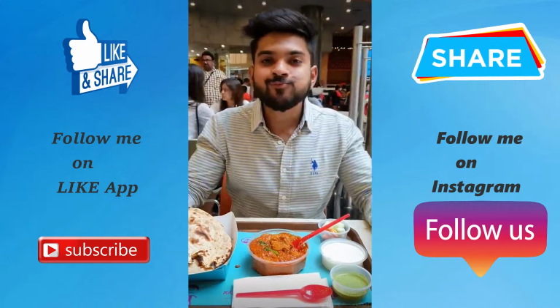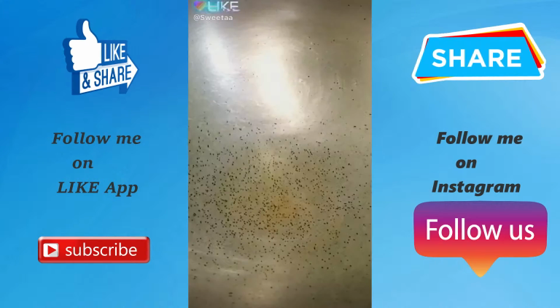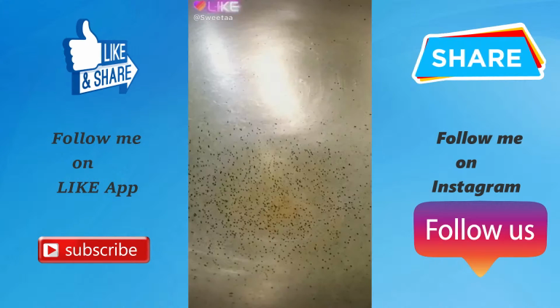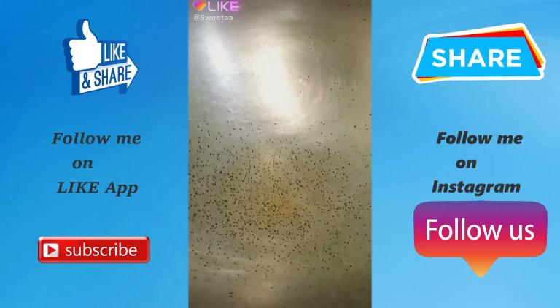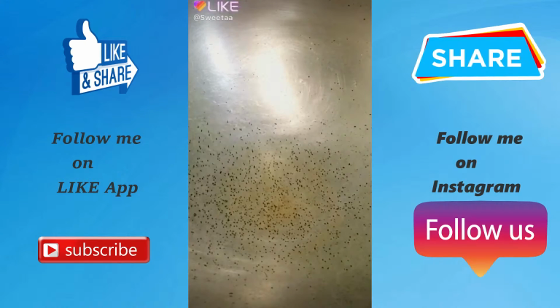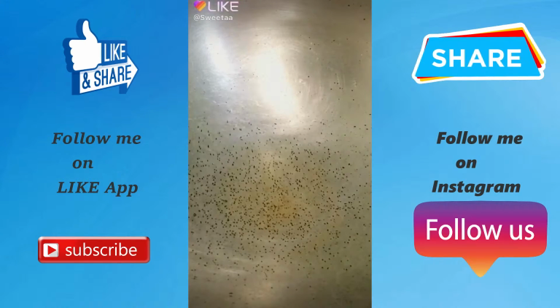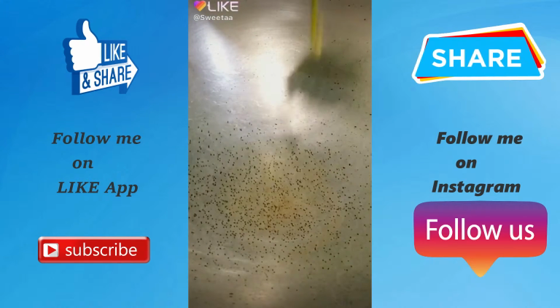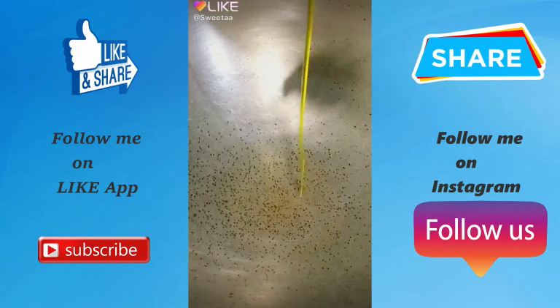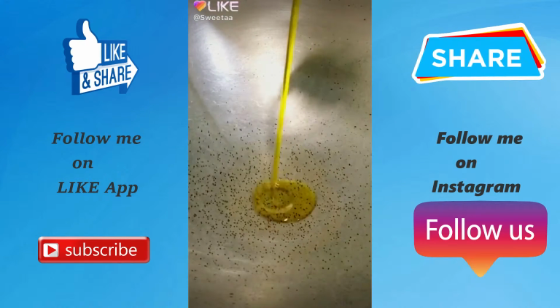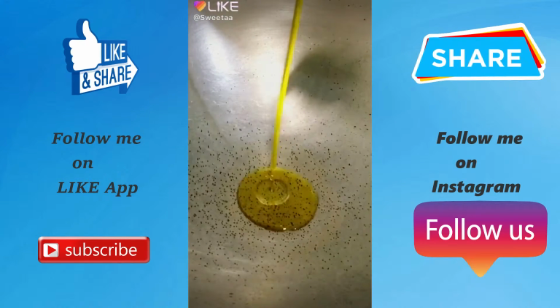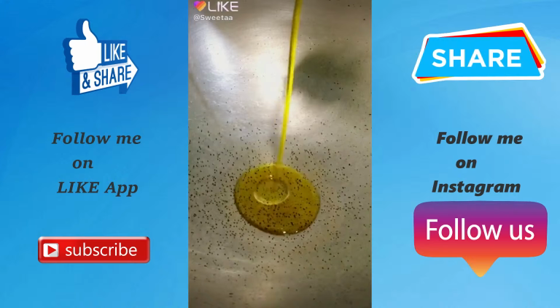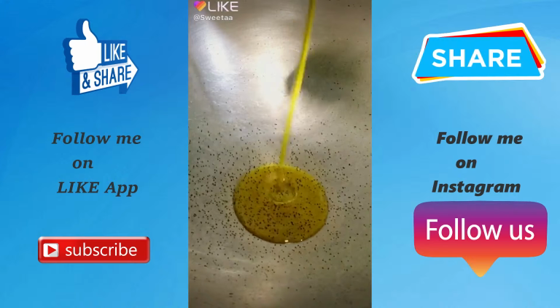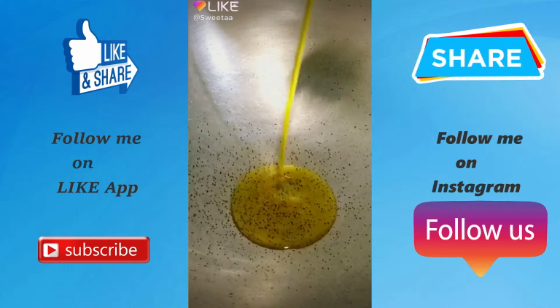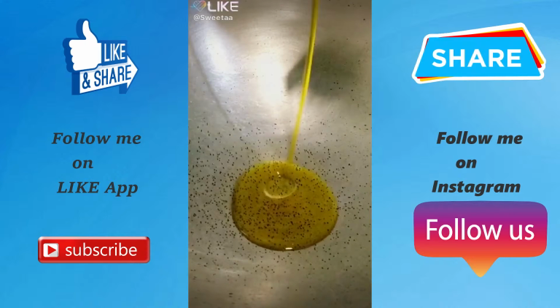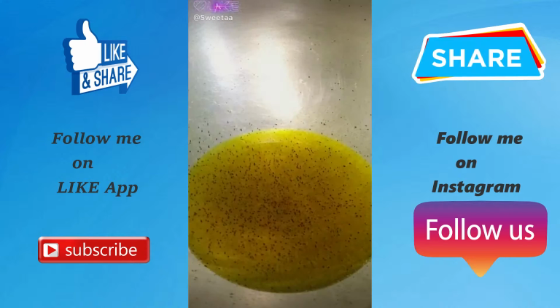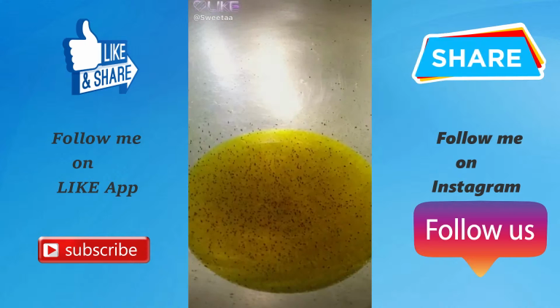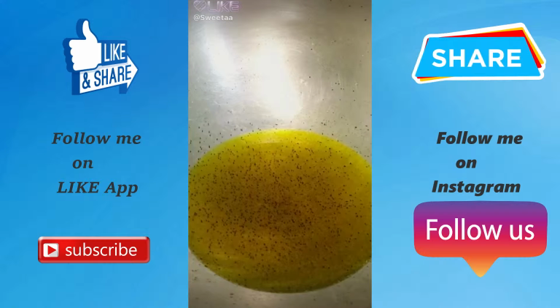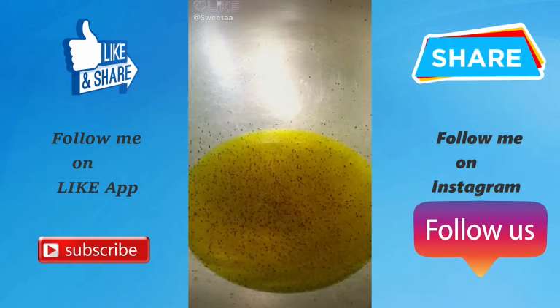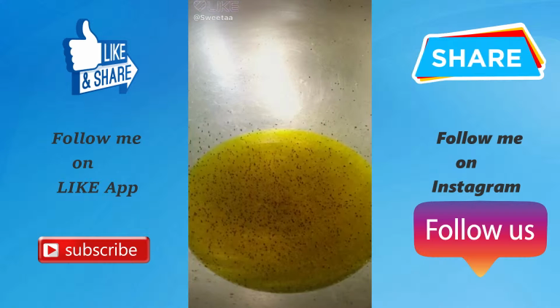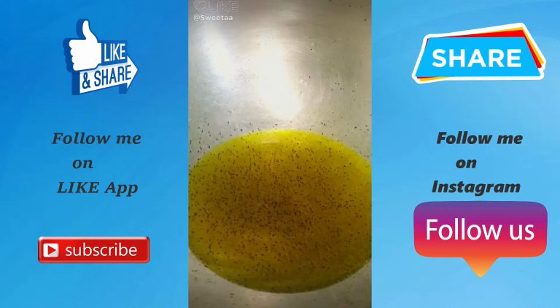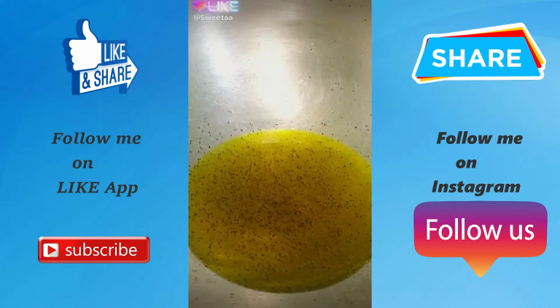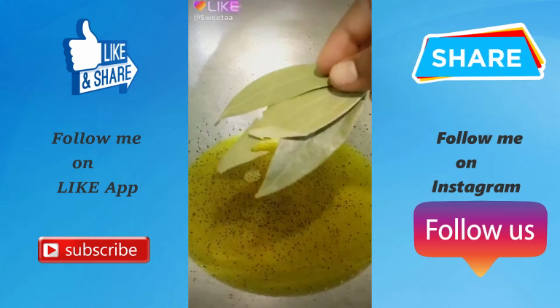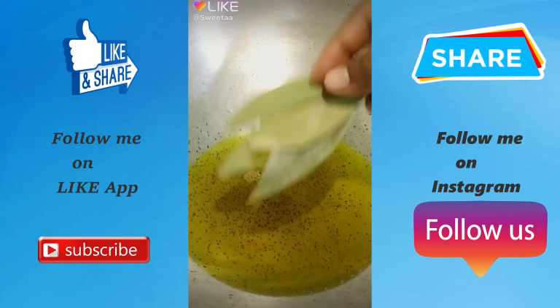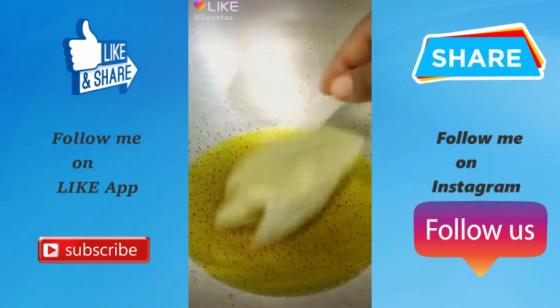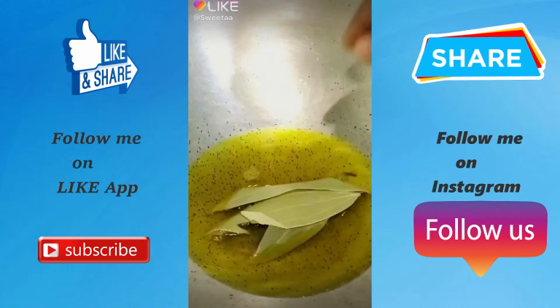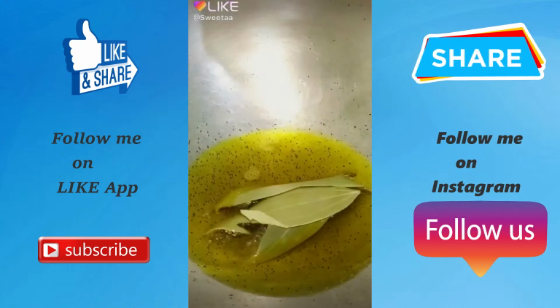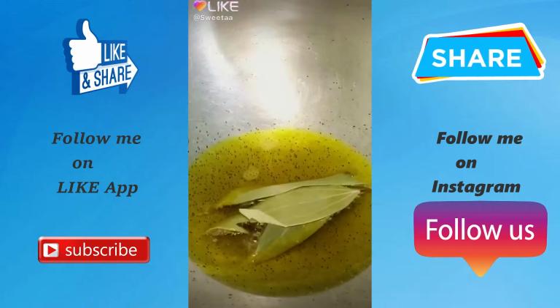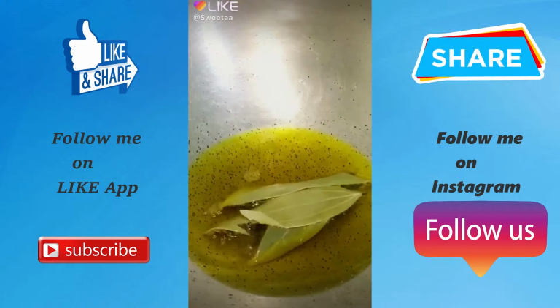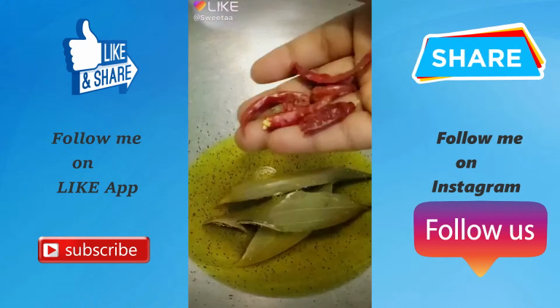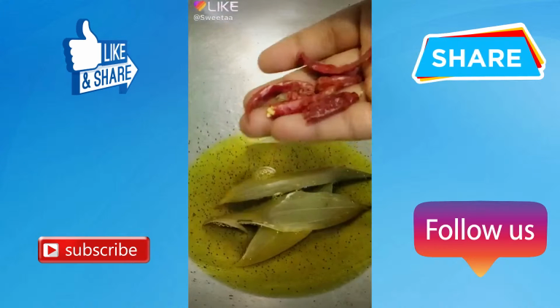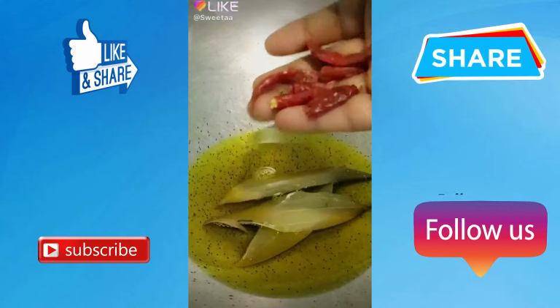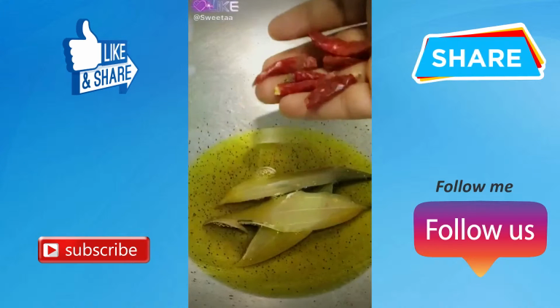Hi guys, आज हम बनाएंगे आलू पालक की सब्जी। उसके लिए सबसे पहले हम कड़ाई में तेल गरम करेंगे, उसमें जीरा,